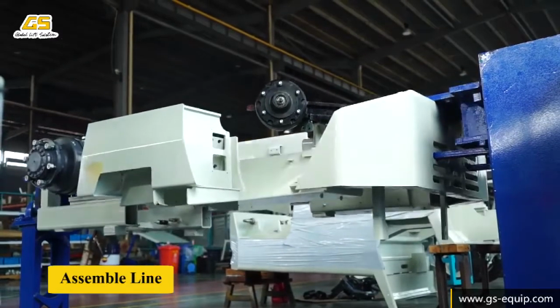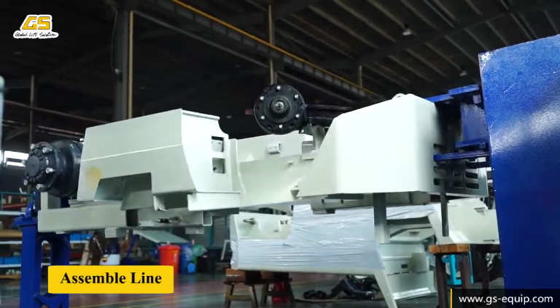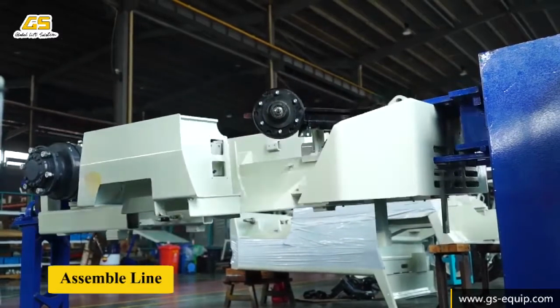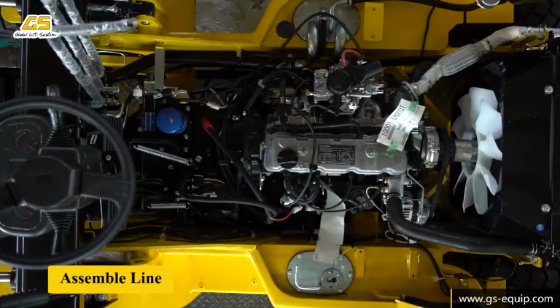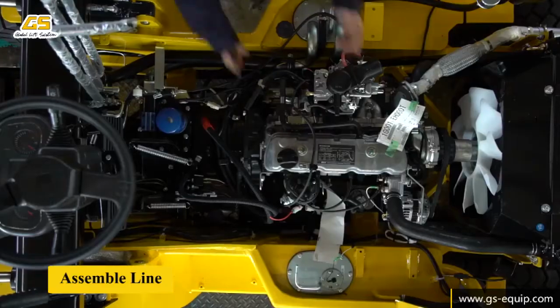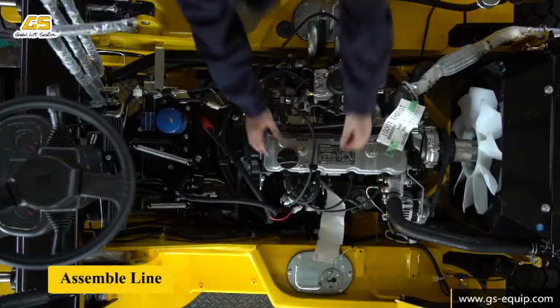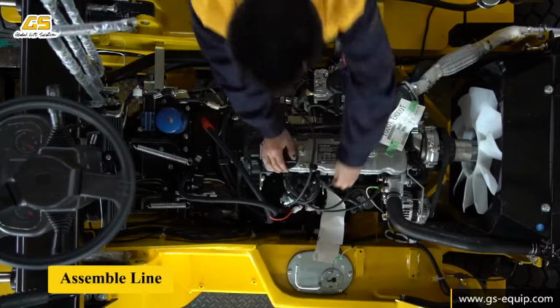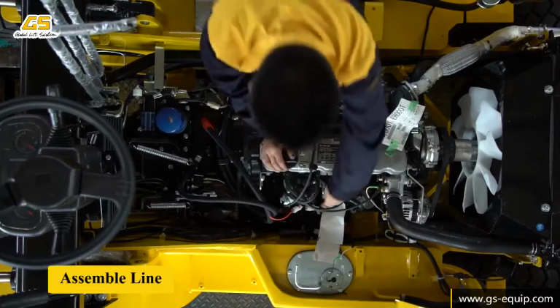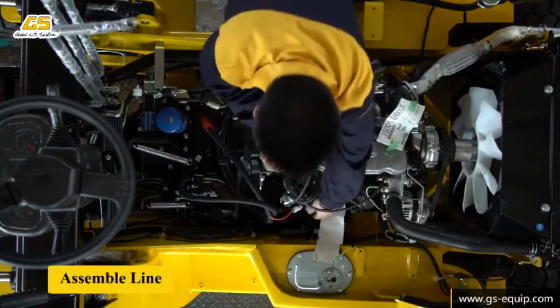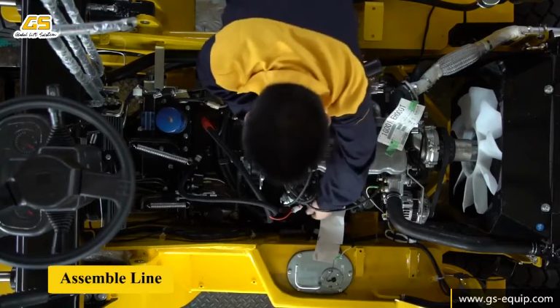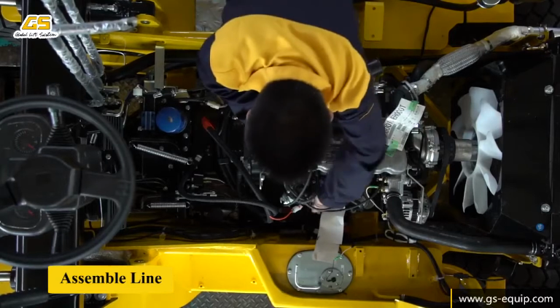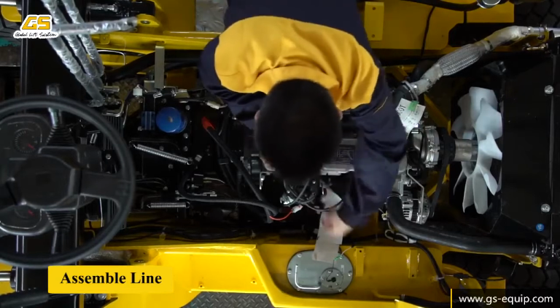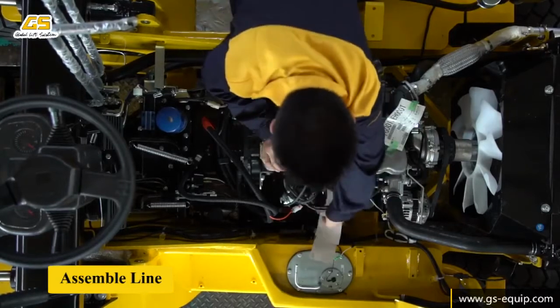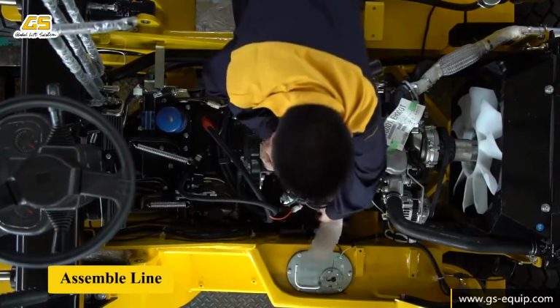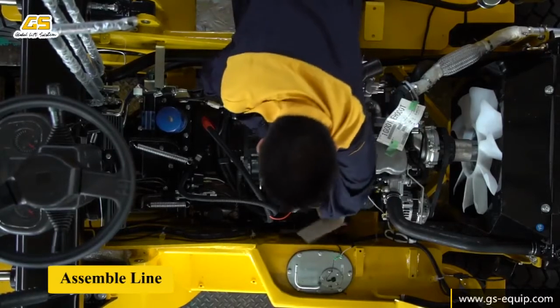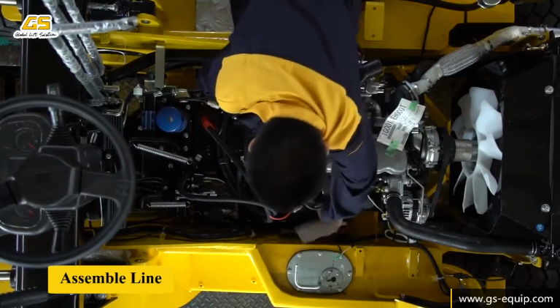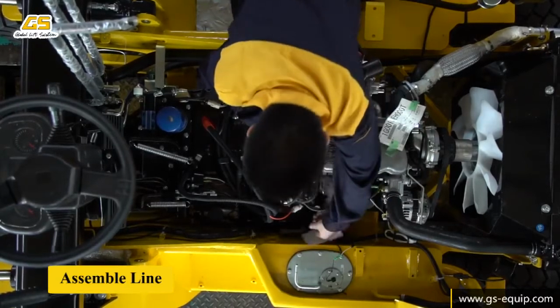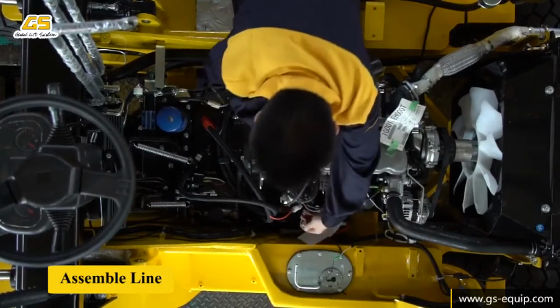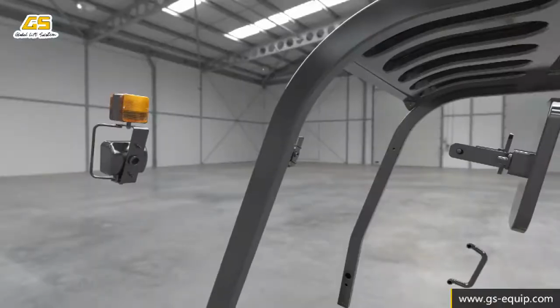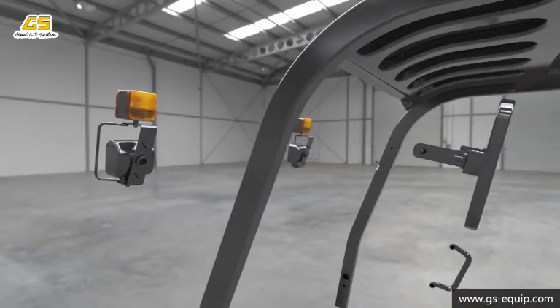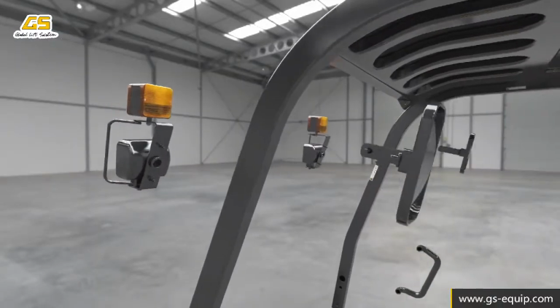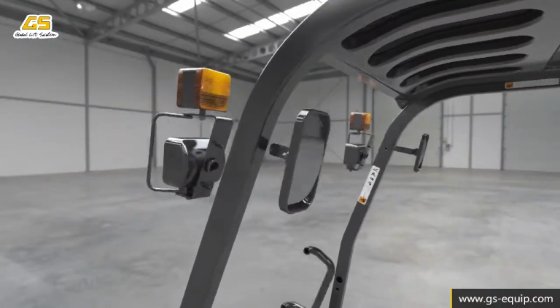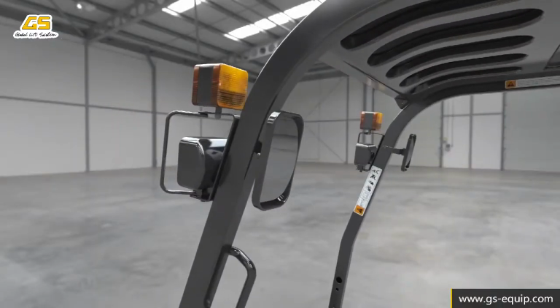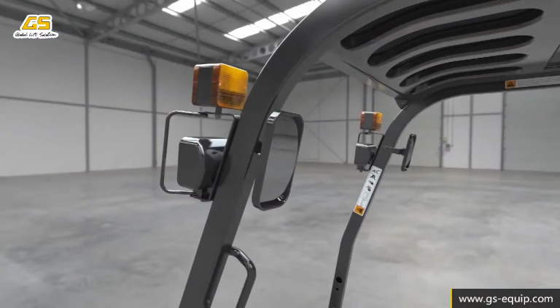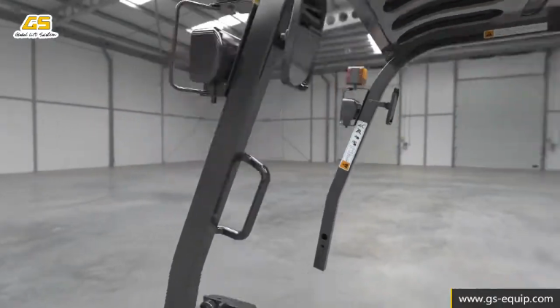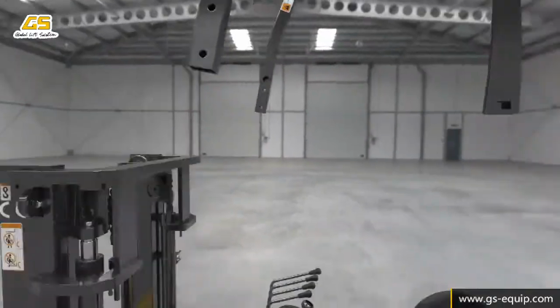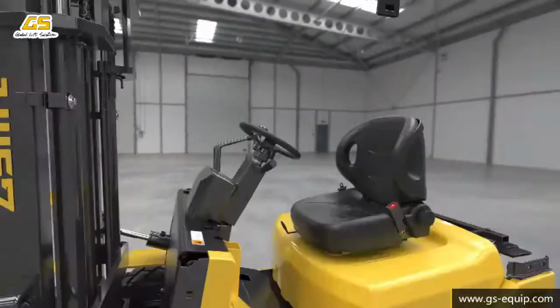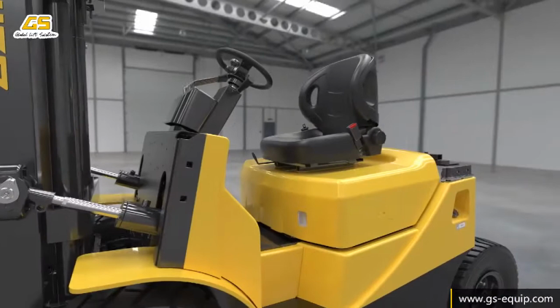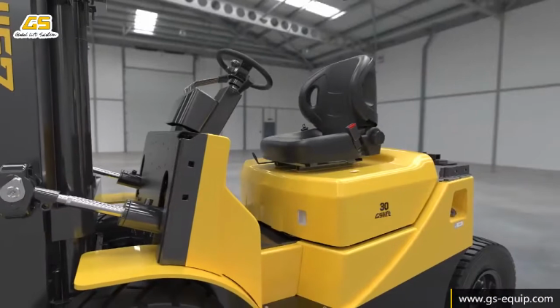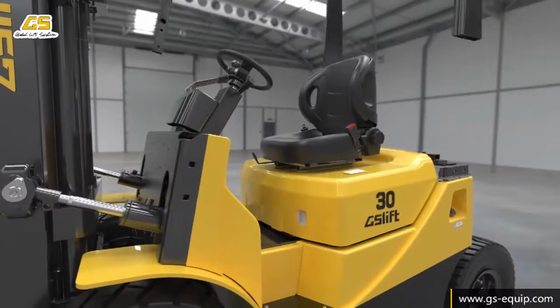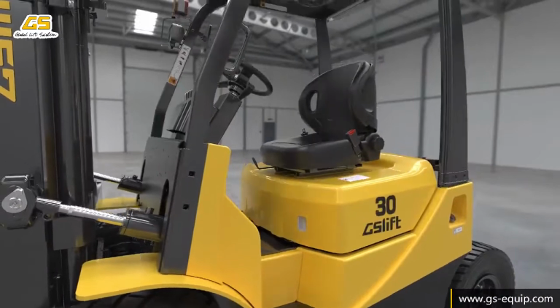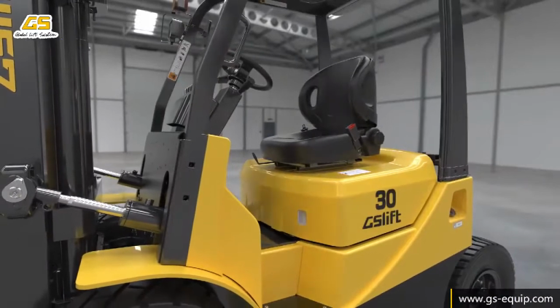Door frame and counterweight — a one-stop assembly process. Staff classification processing ensures the quality of the product.